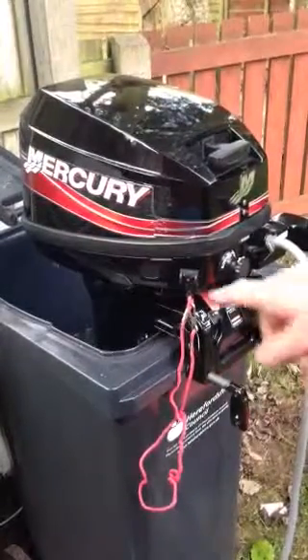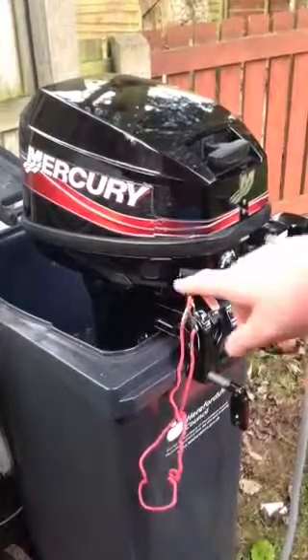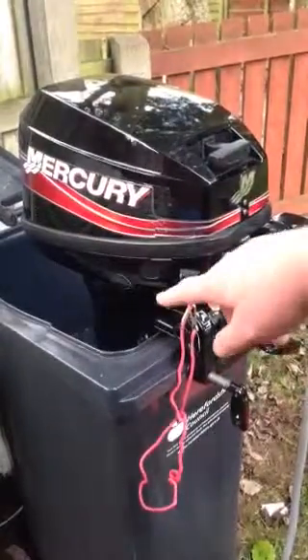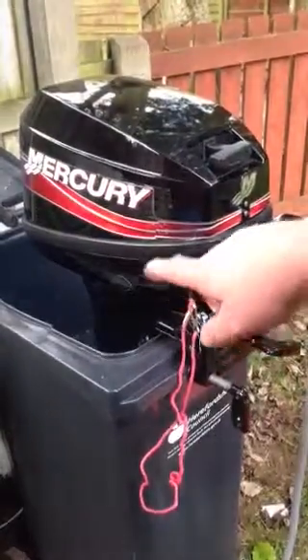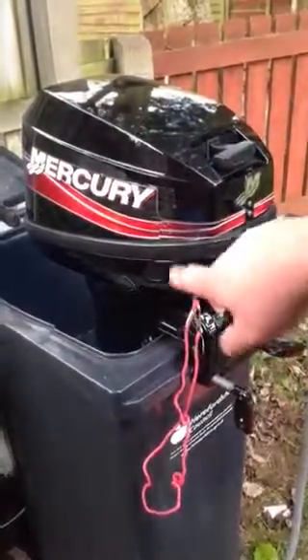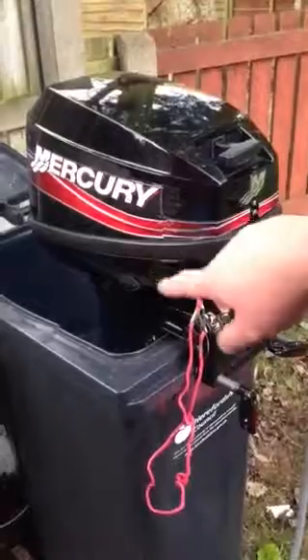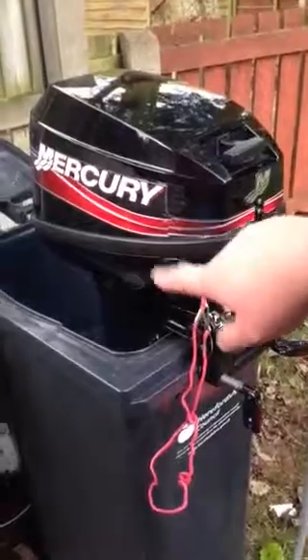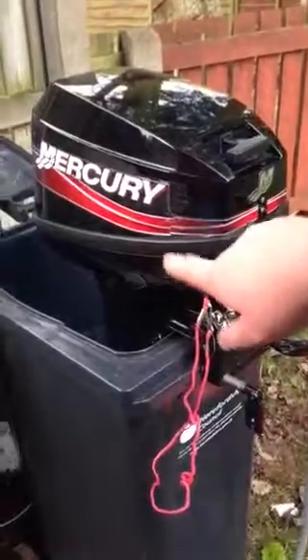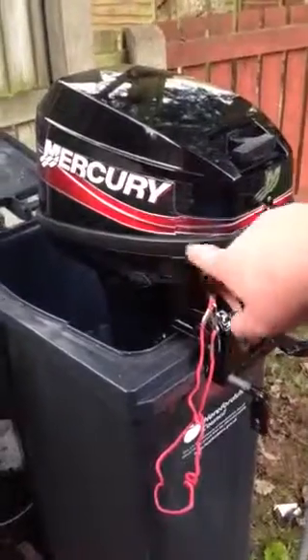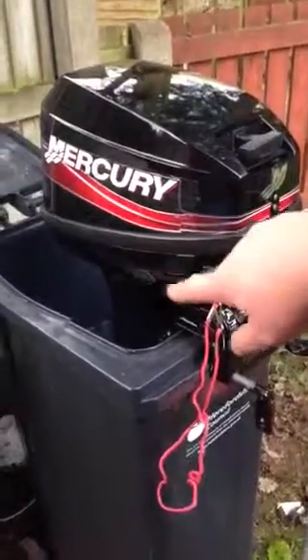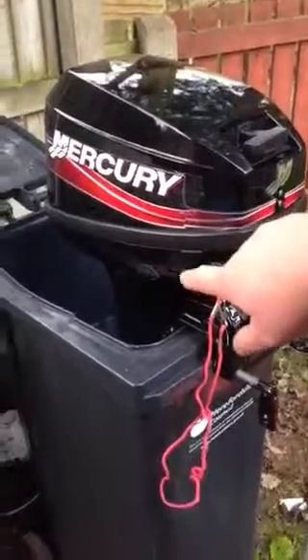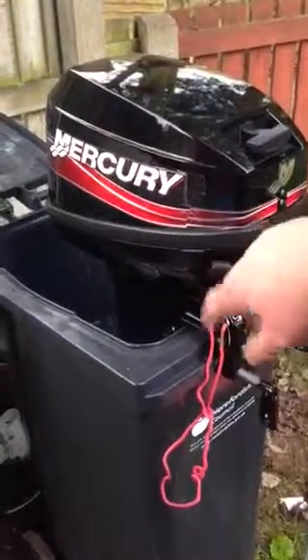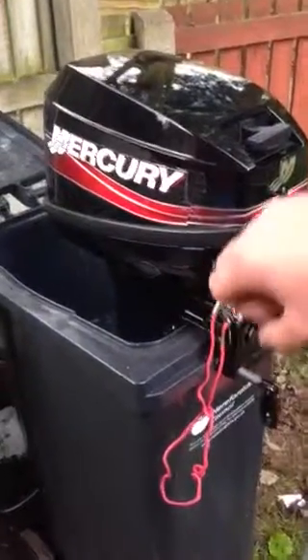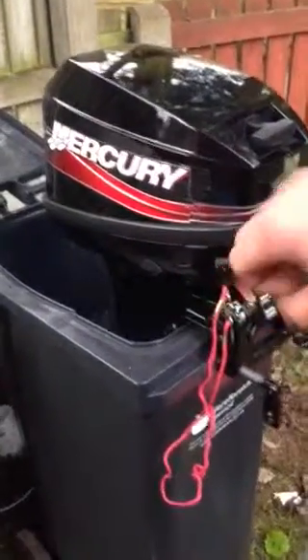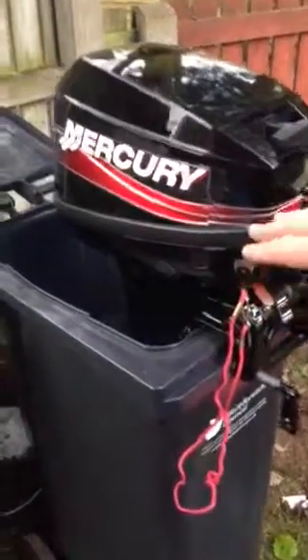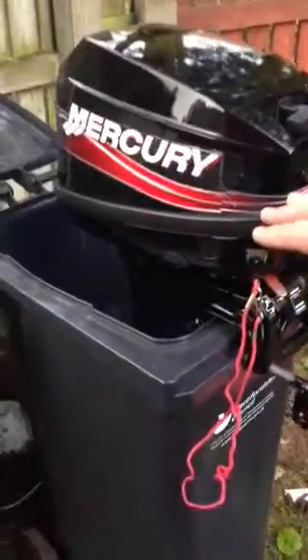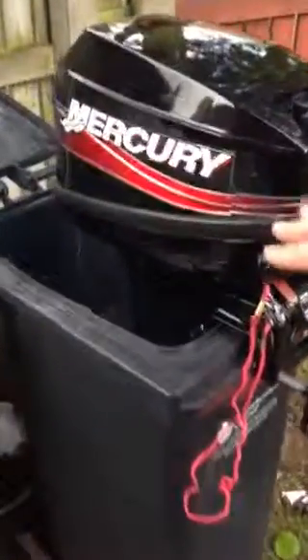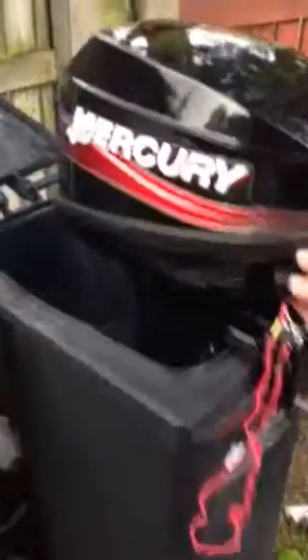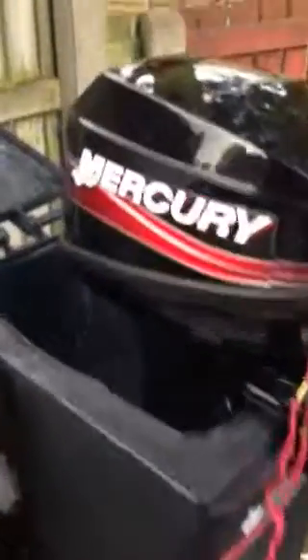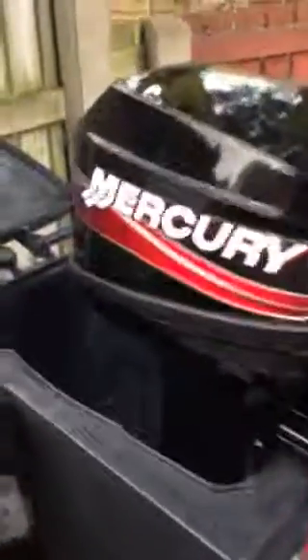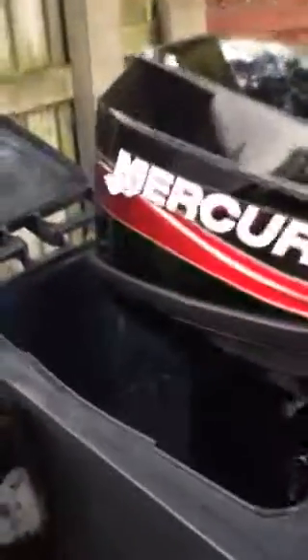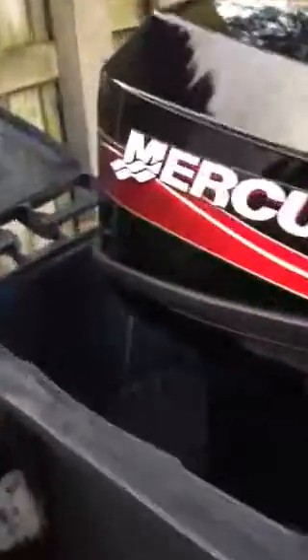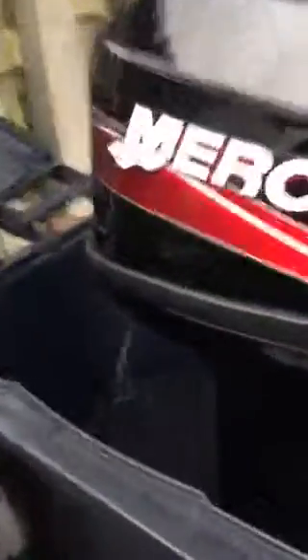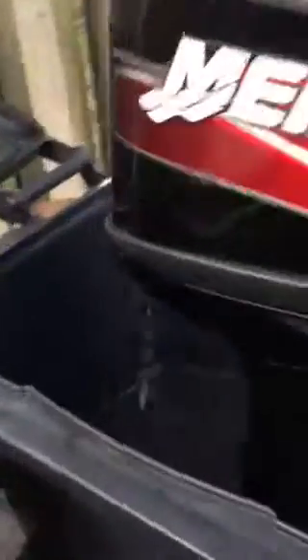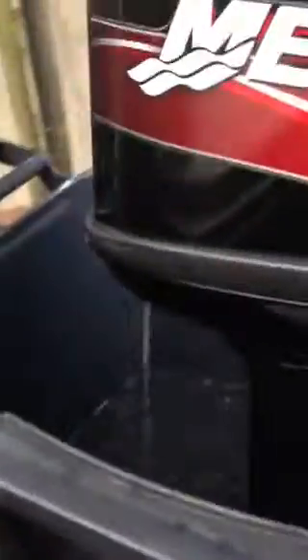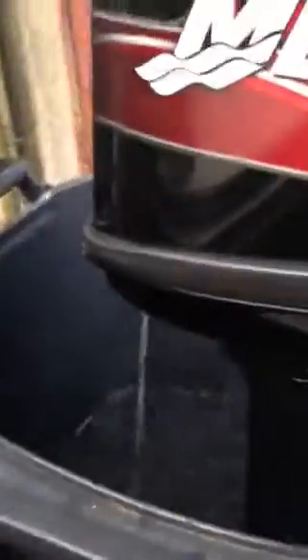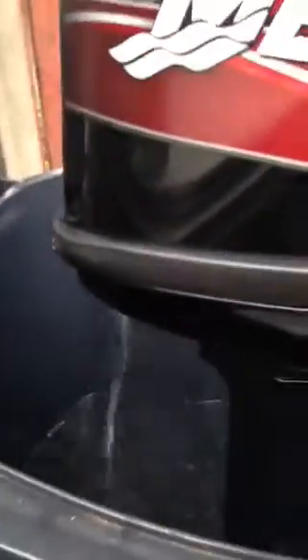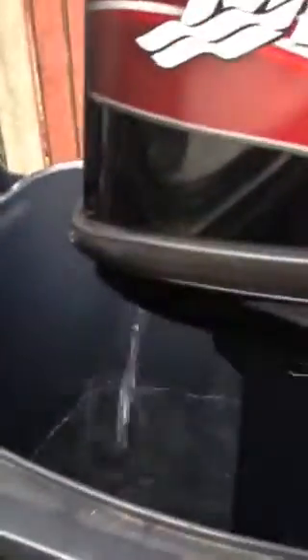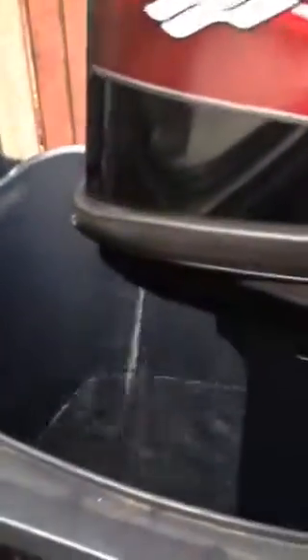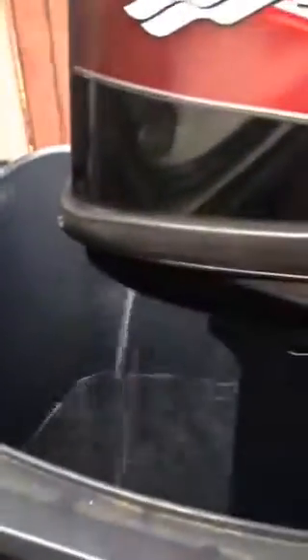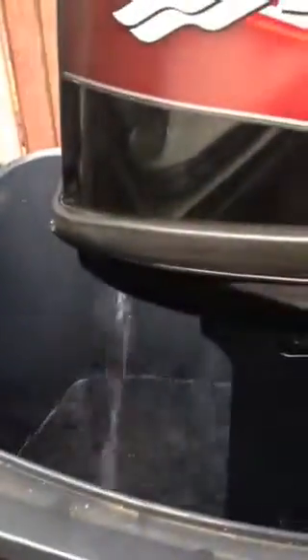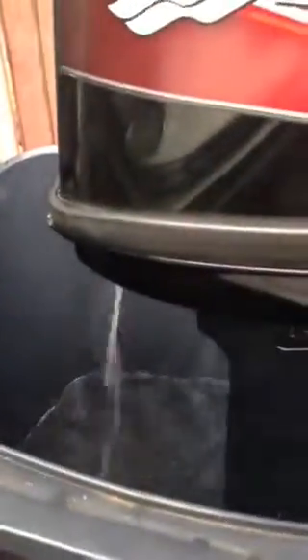Notice it's faster — it means the thermostat is opening now, the engine is staying up to temperature.